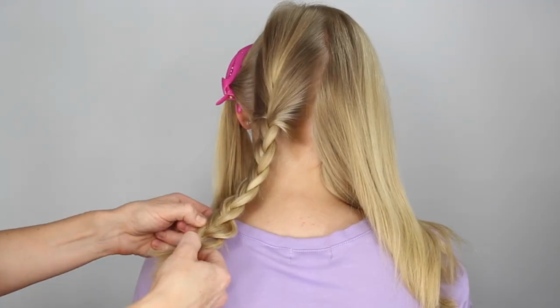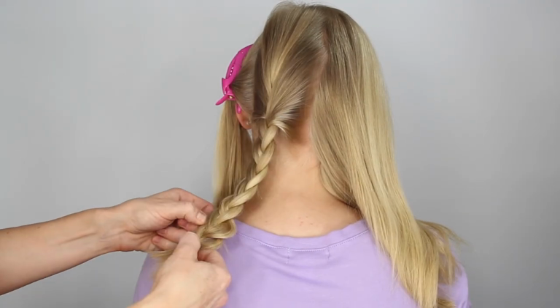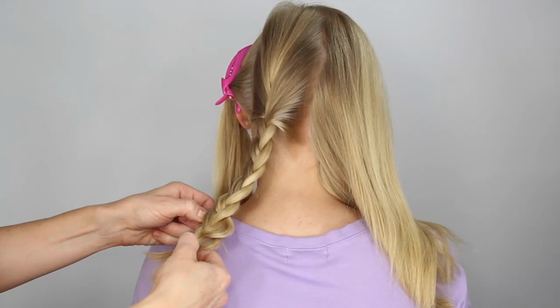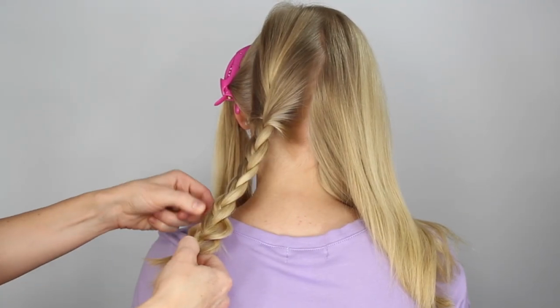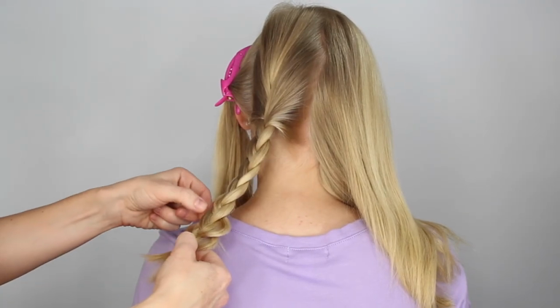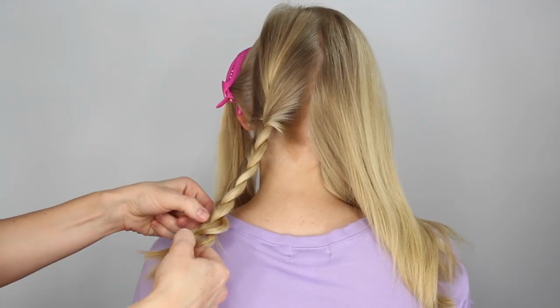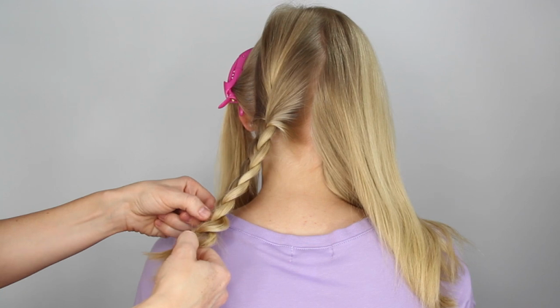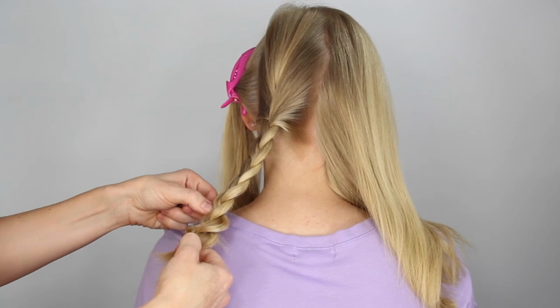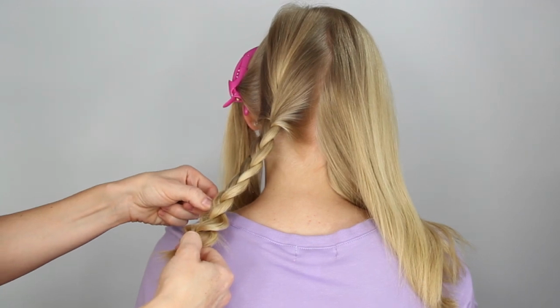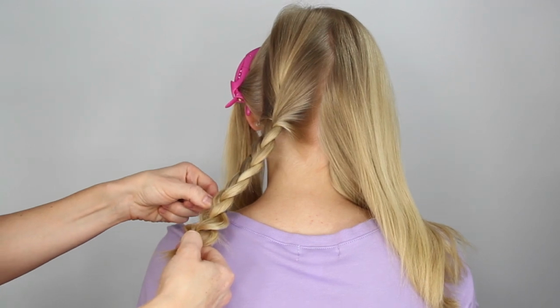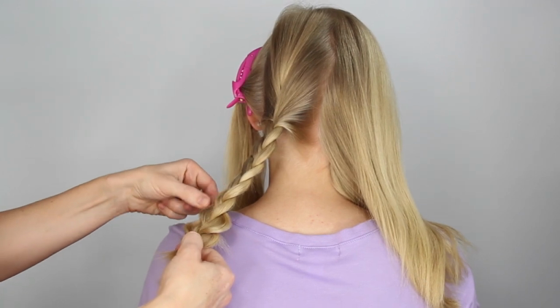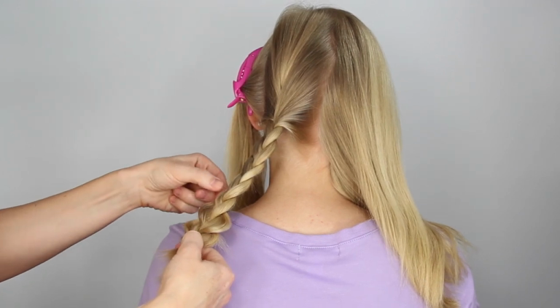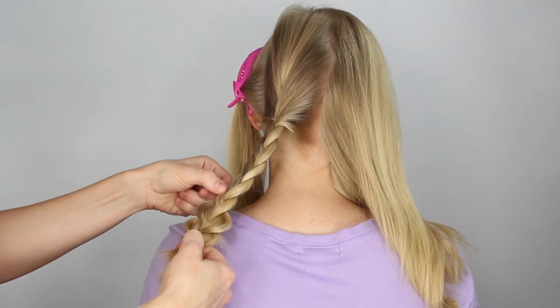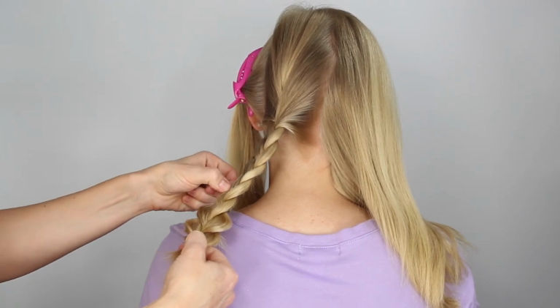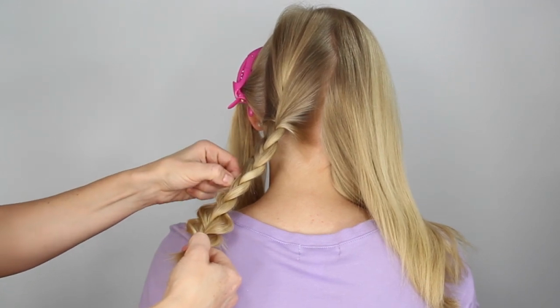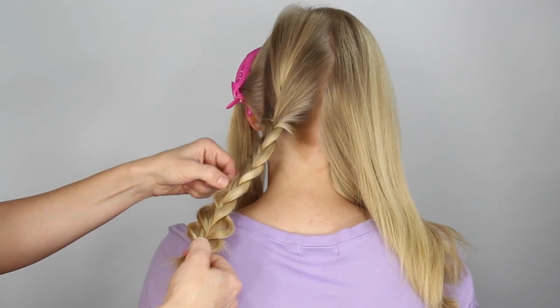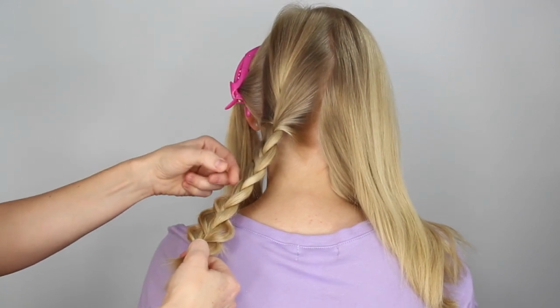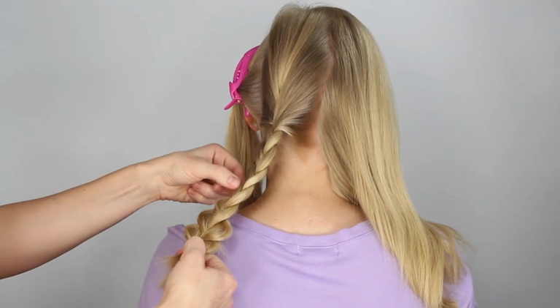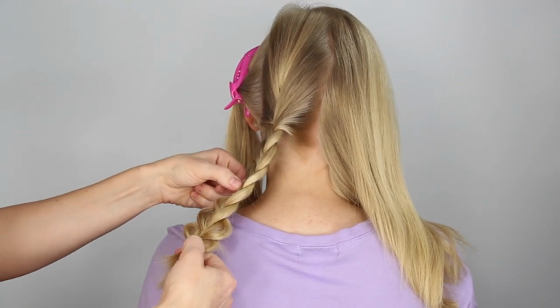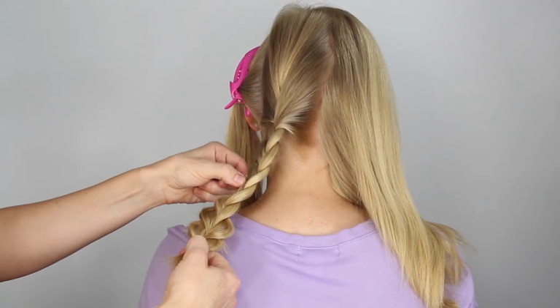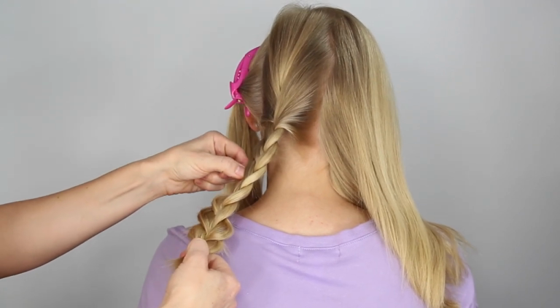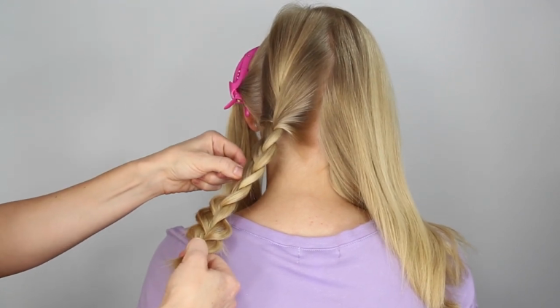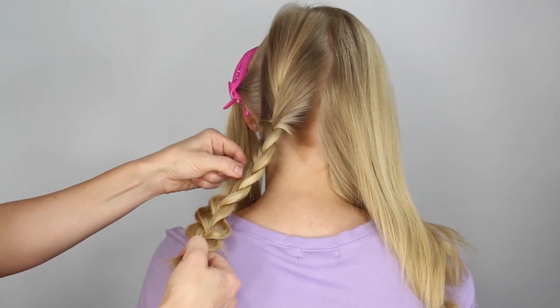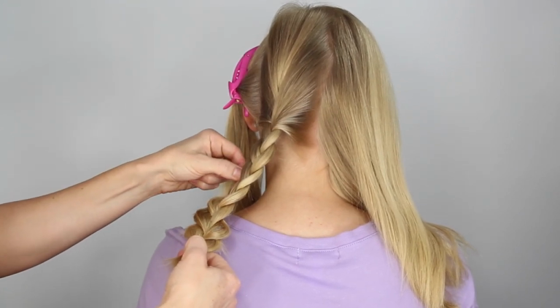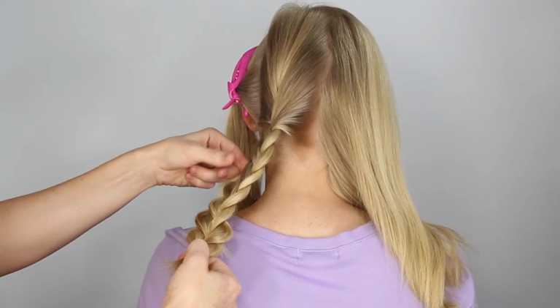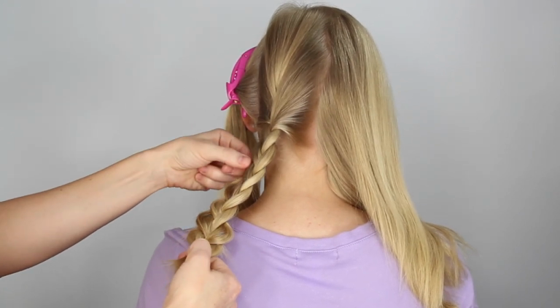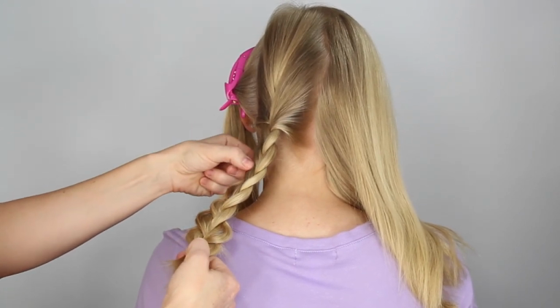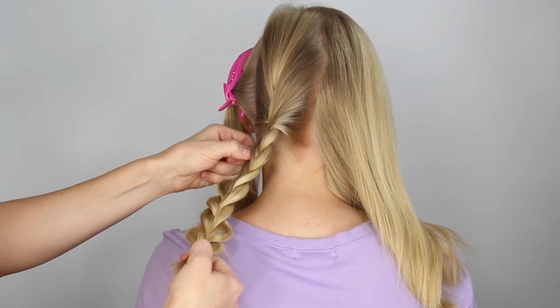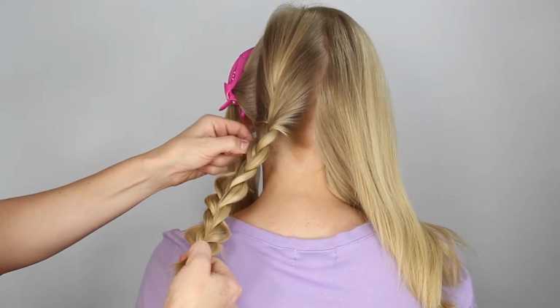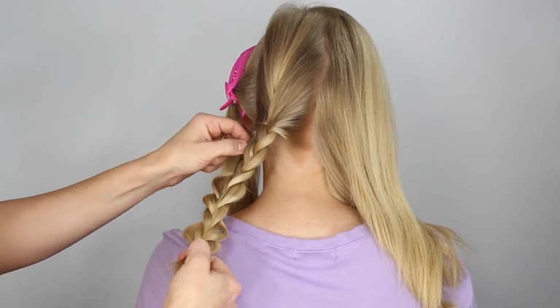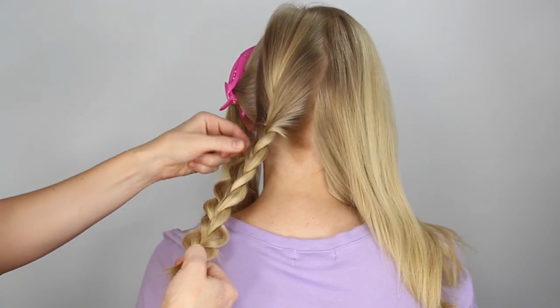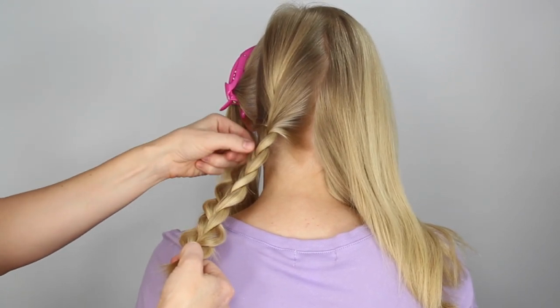Once the section is braided, go back and gently pull on the edges to create a fuller braid.